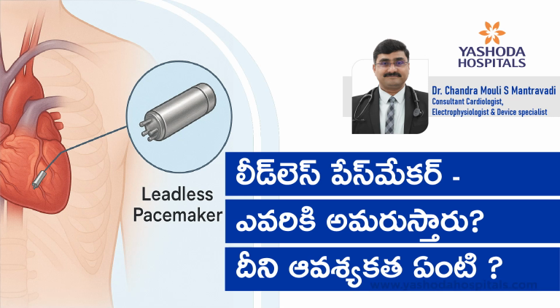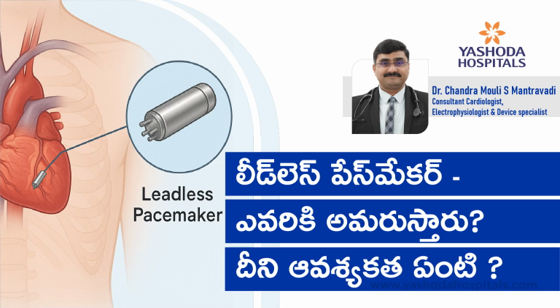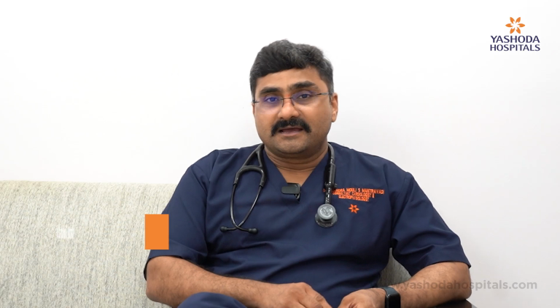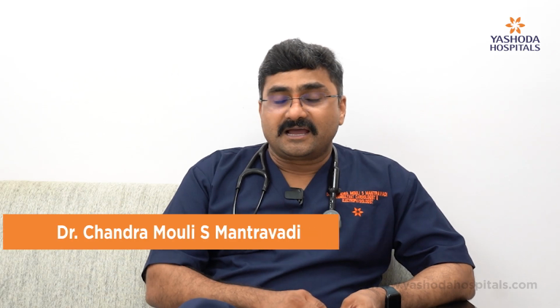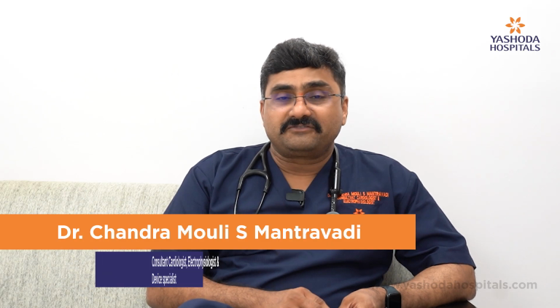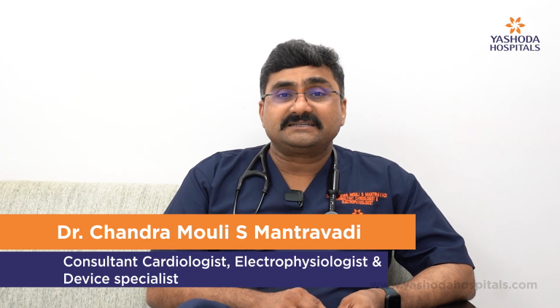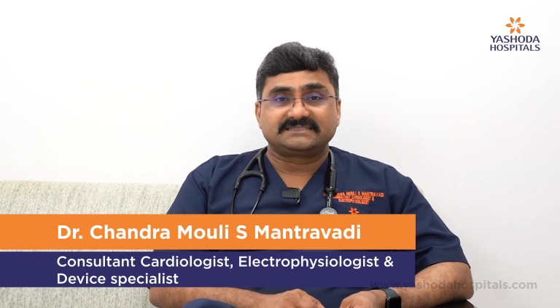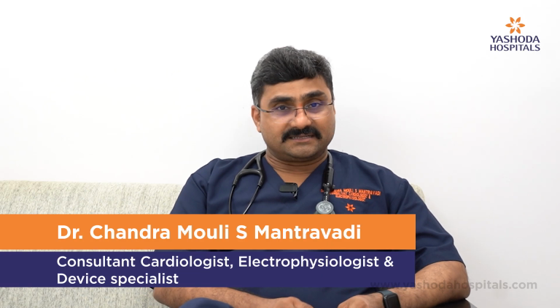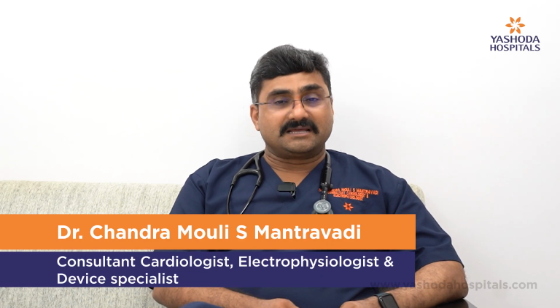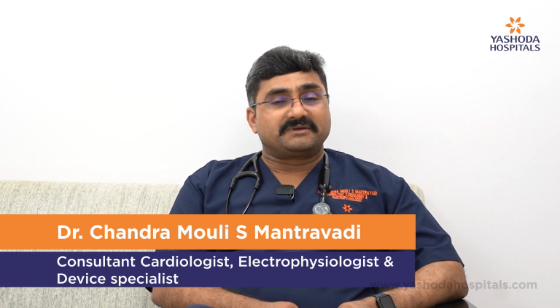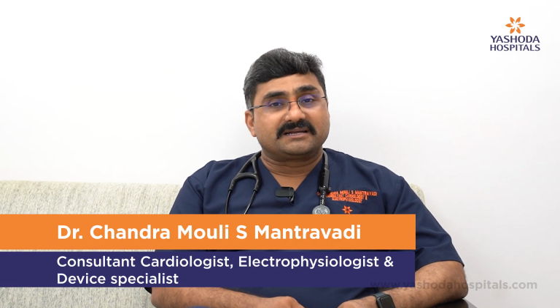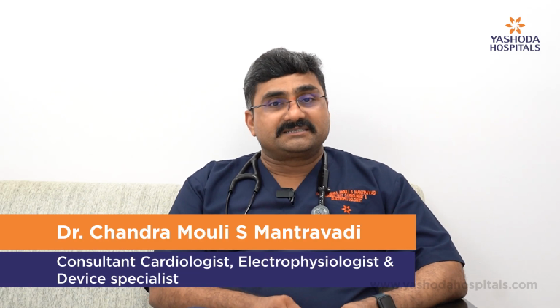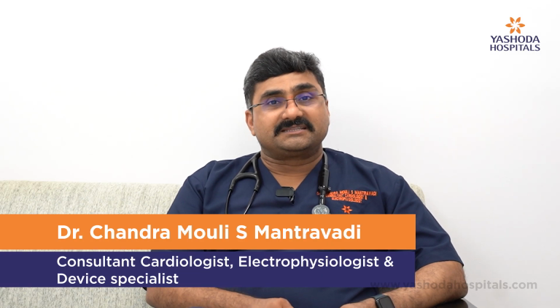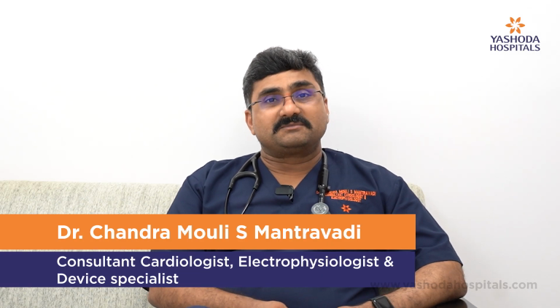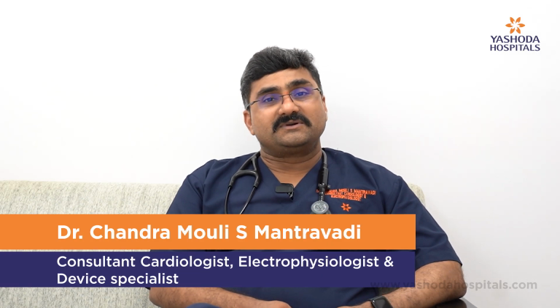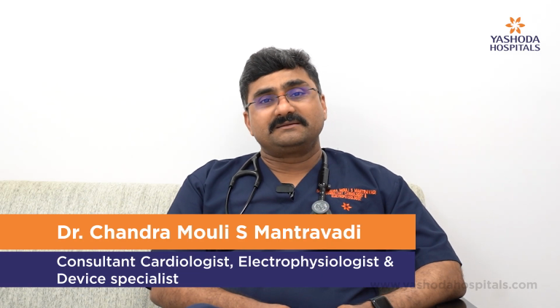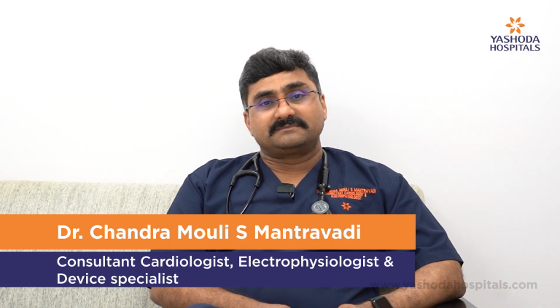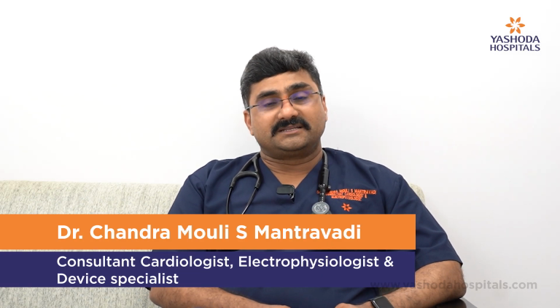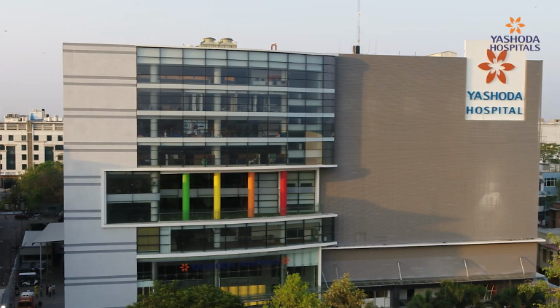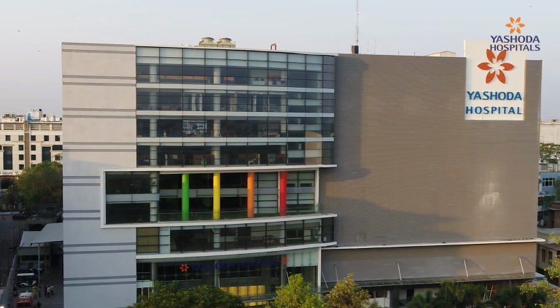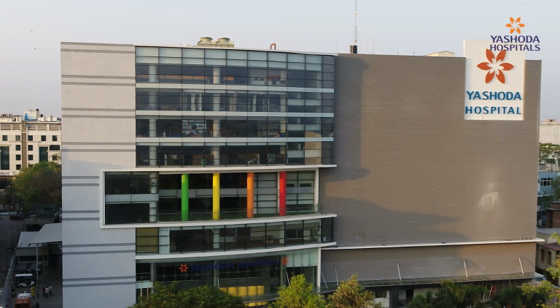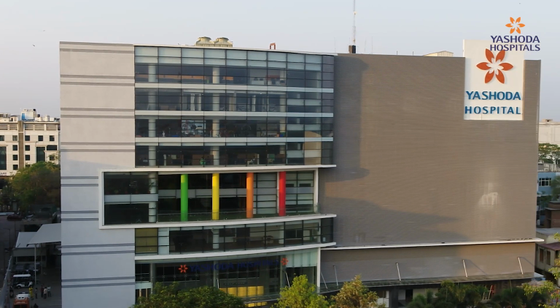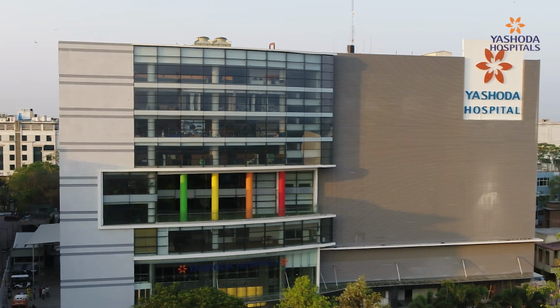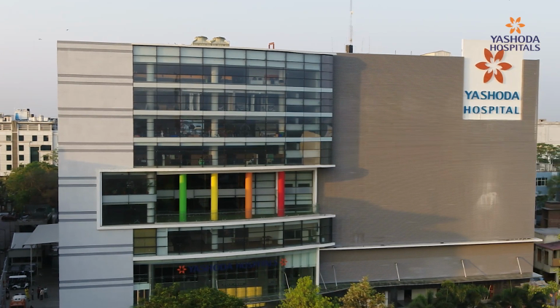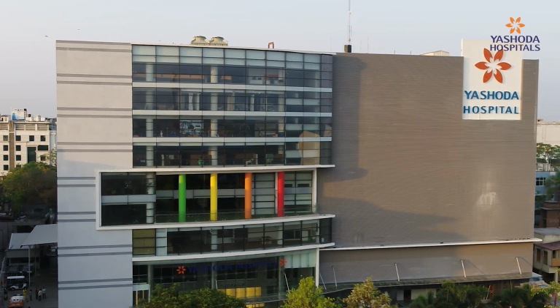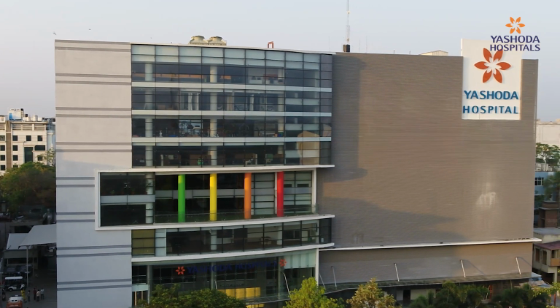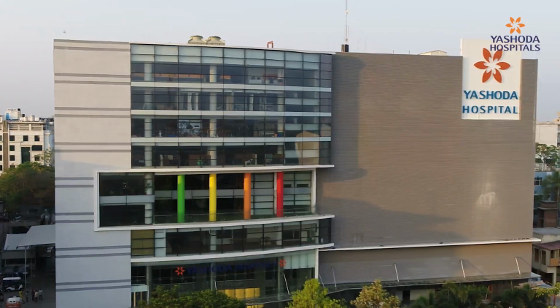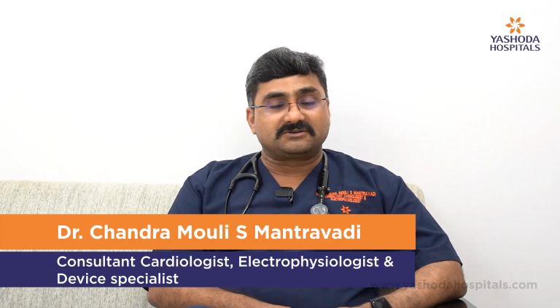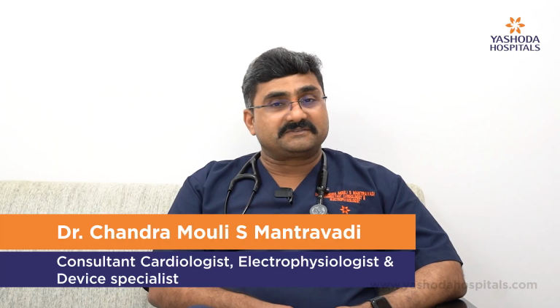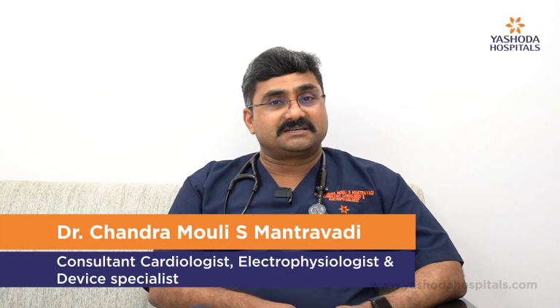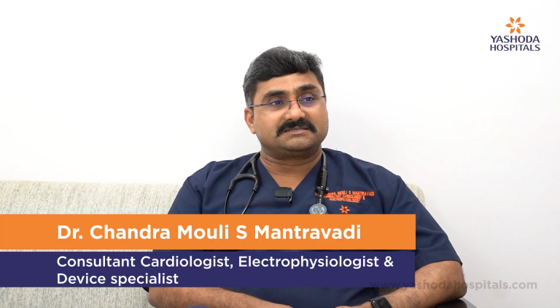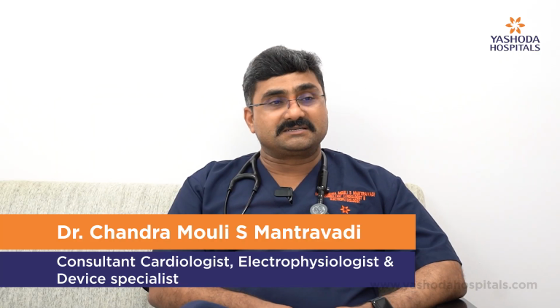Hi friends, my name is Dr. Chandram Auli. I am an electrophysiologist.